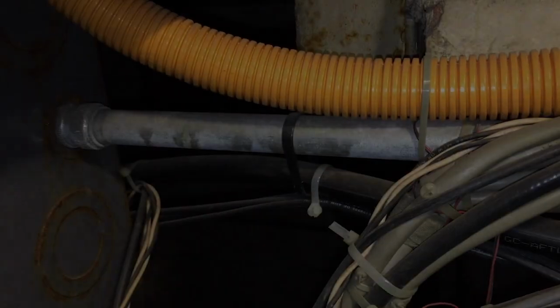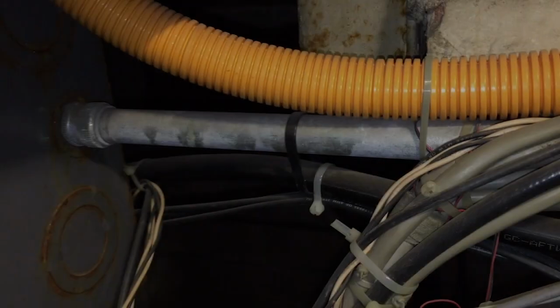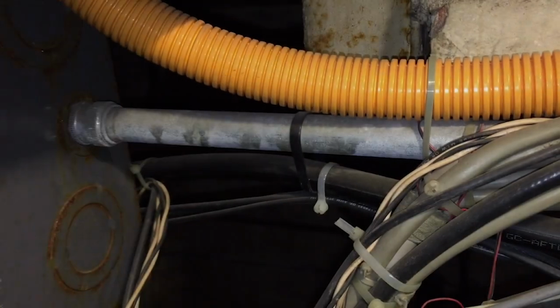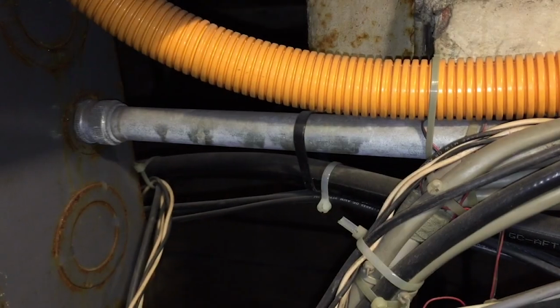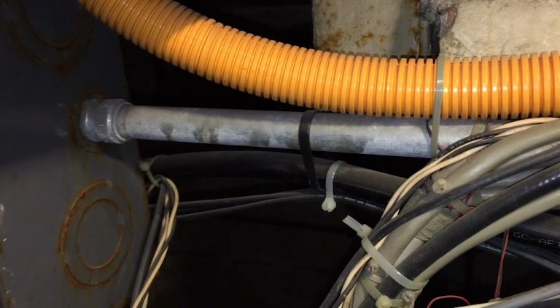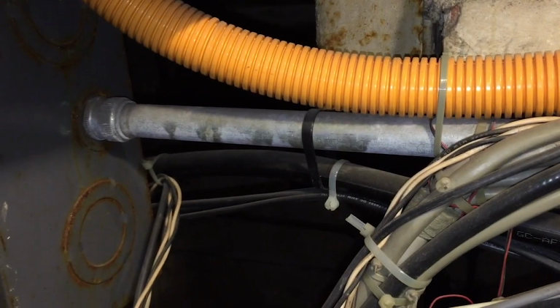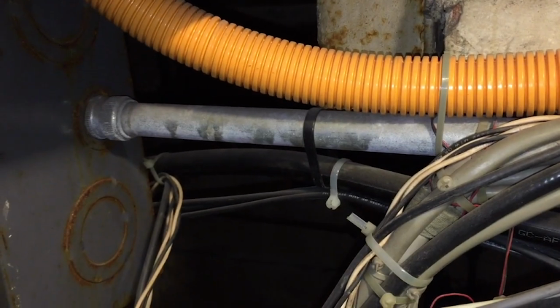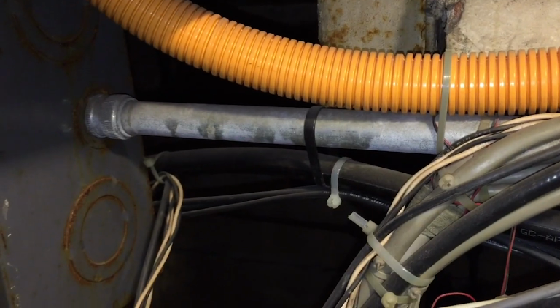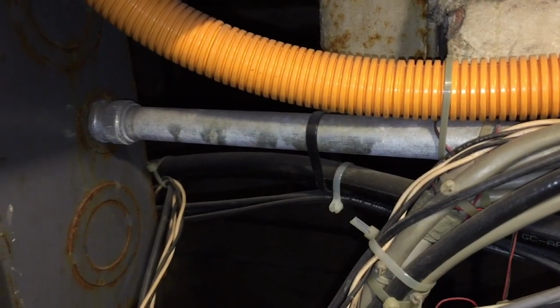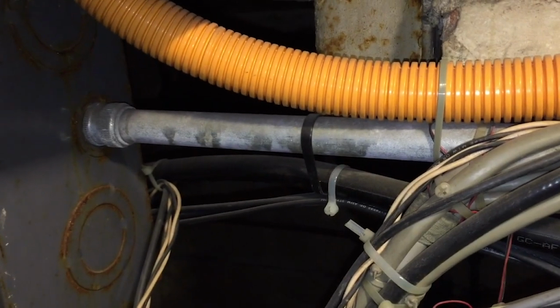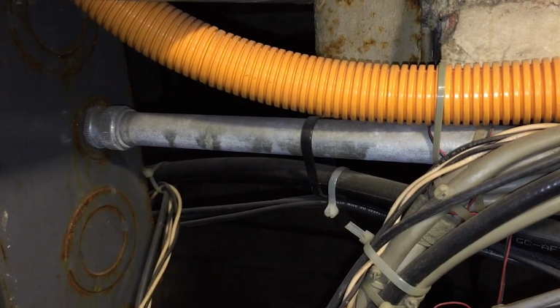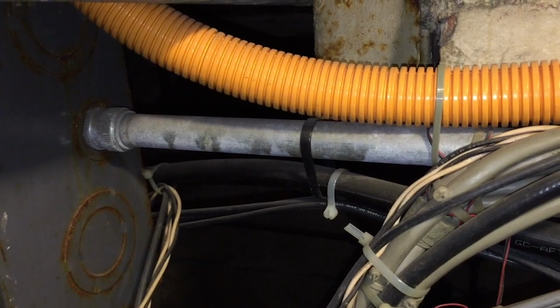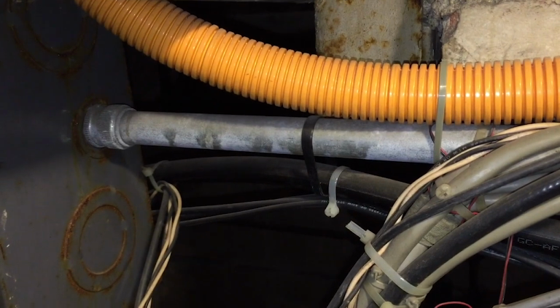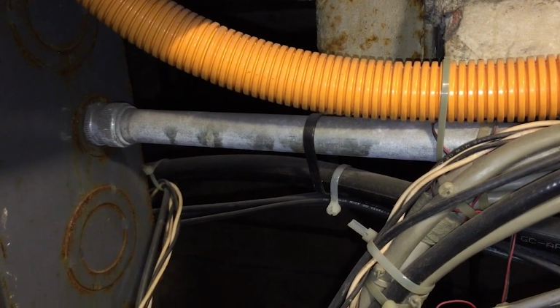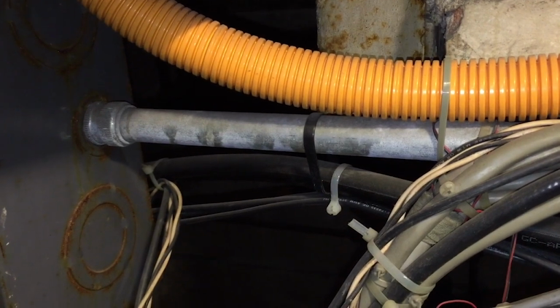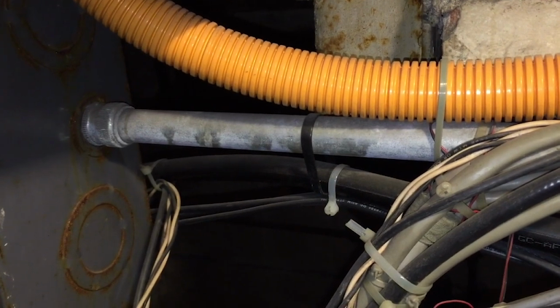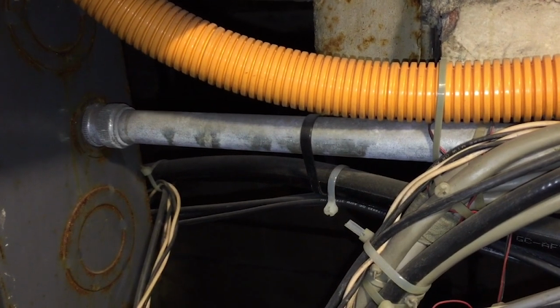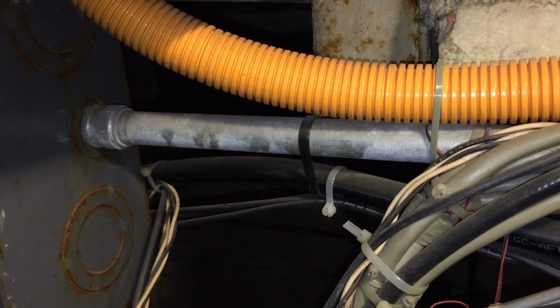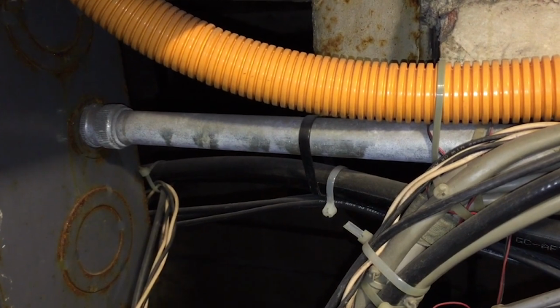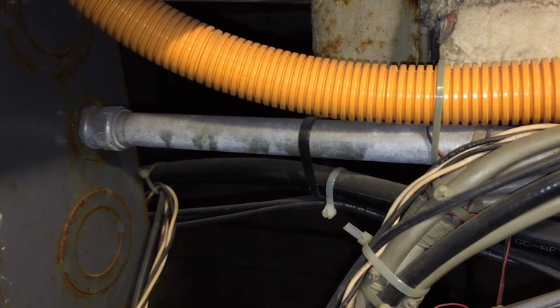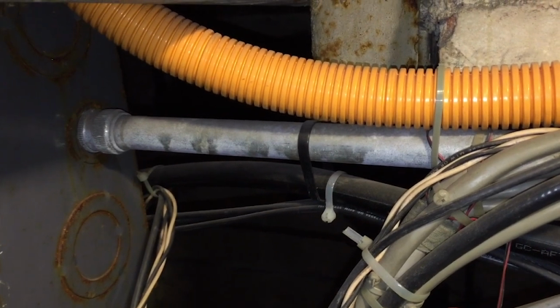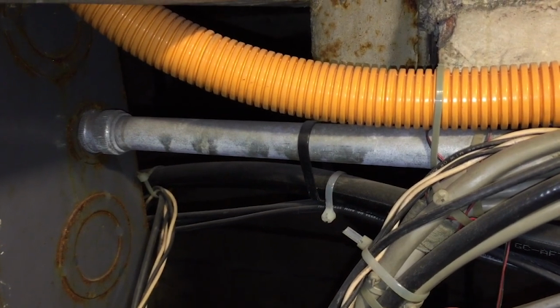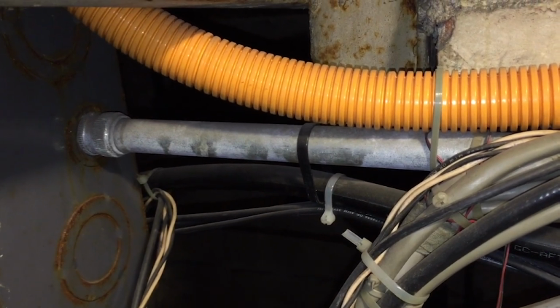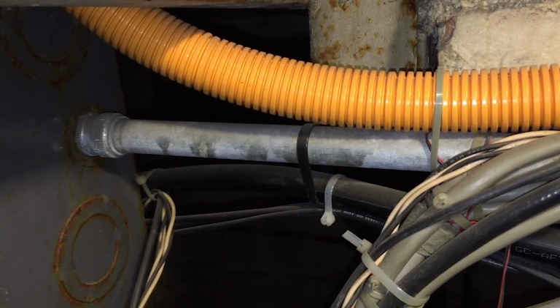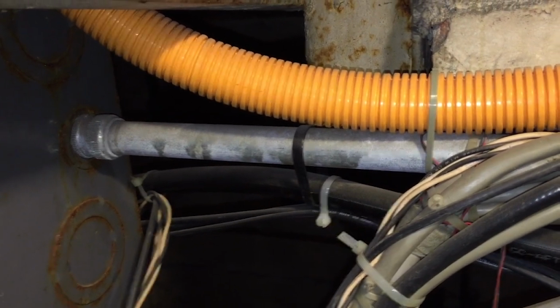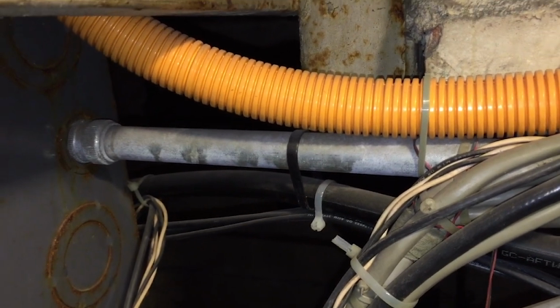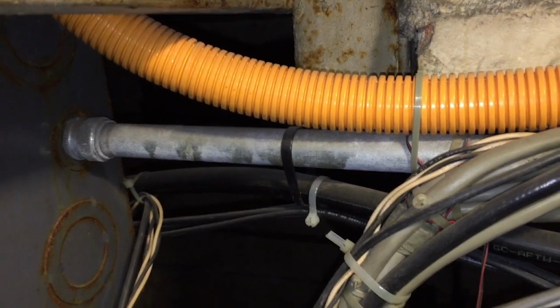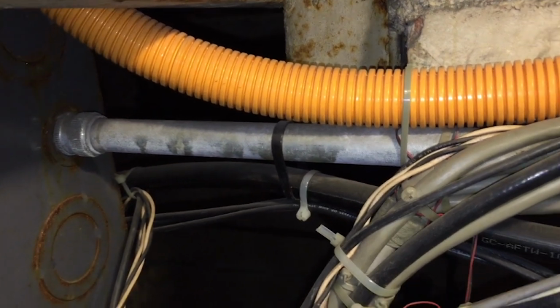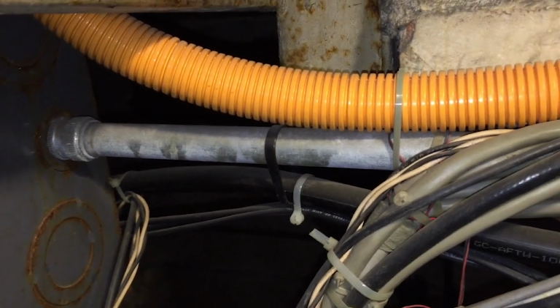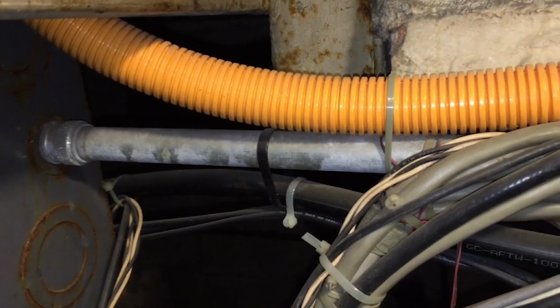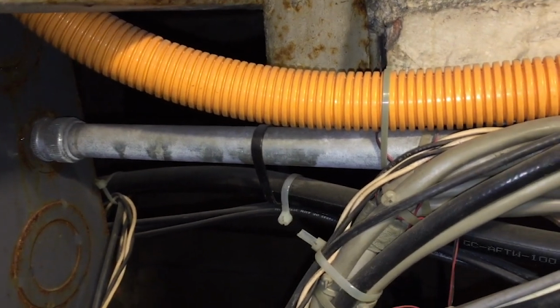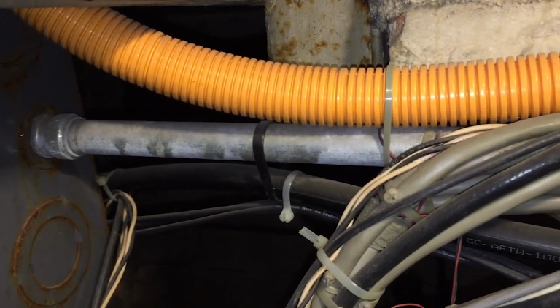Welcome to Moving Violations. This is Russ LeBlanc, NEC Consultant for ECNM Magazine.